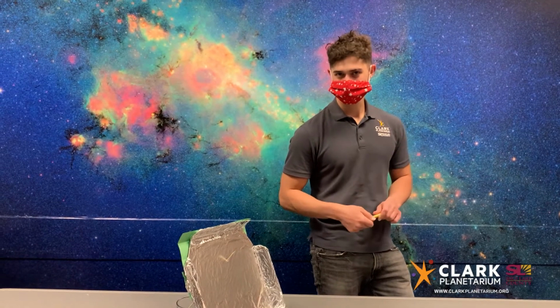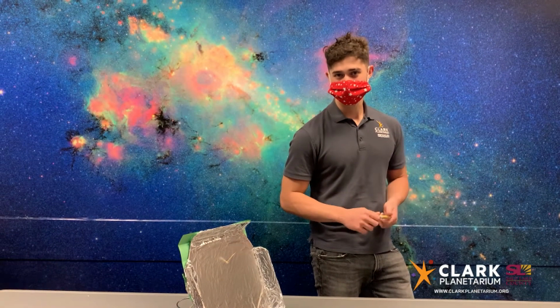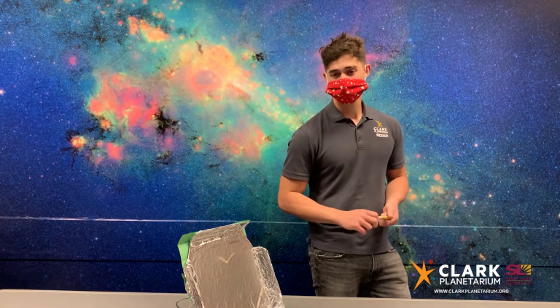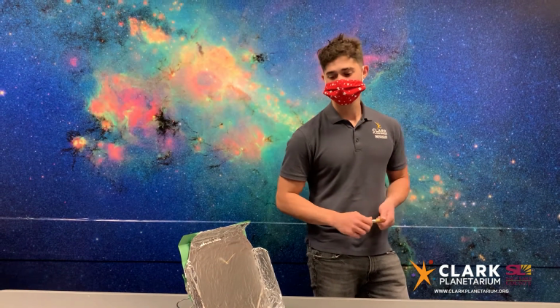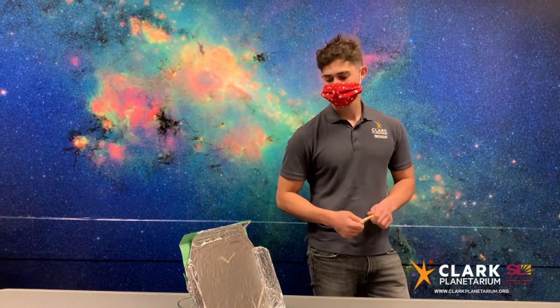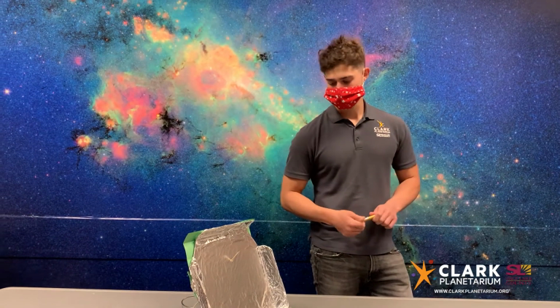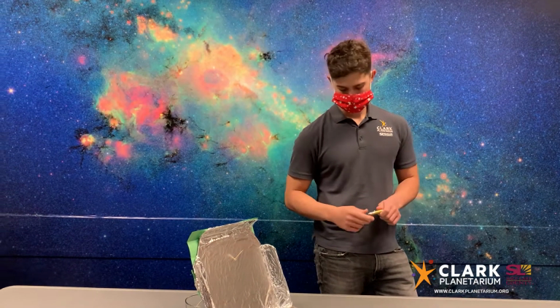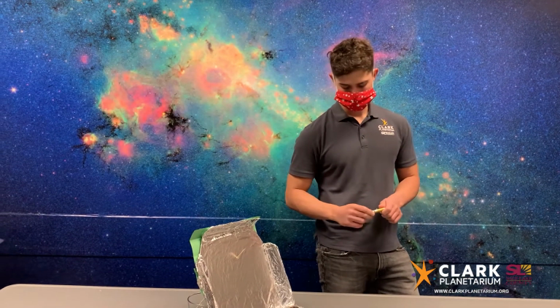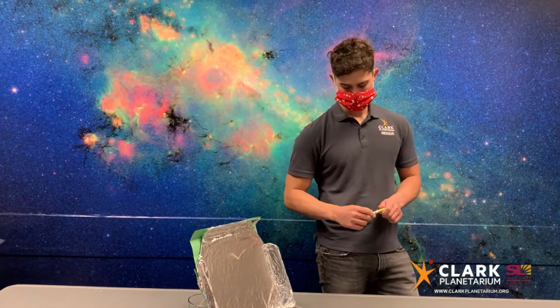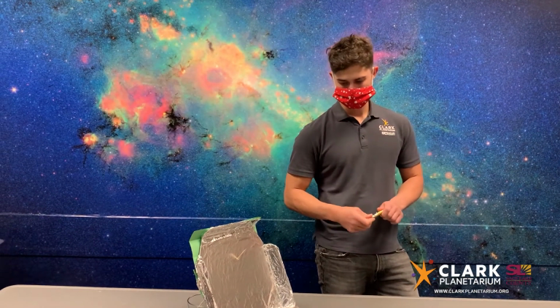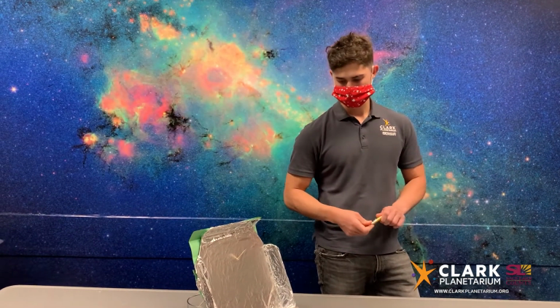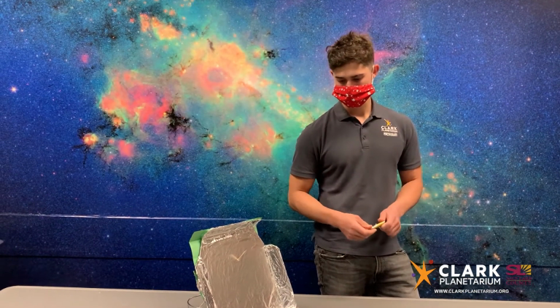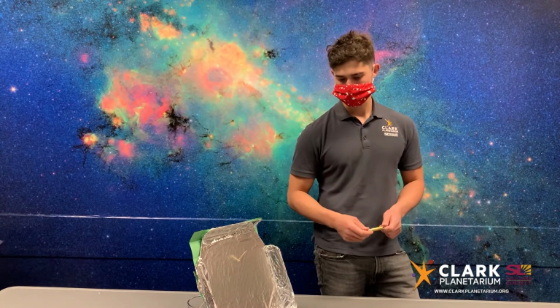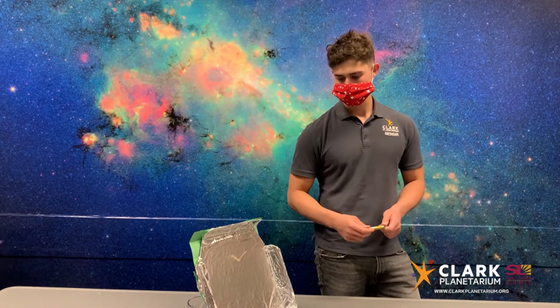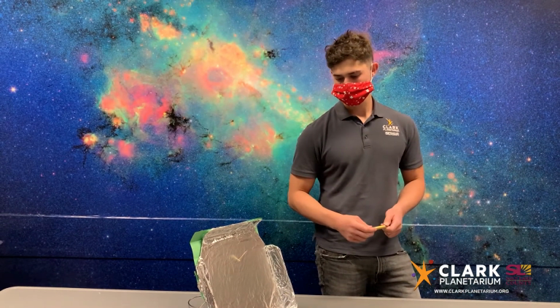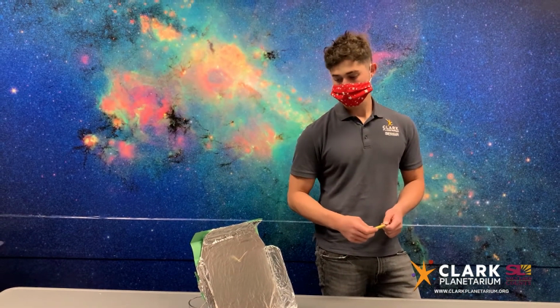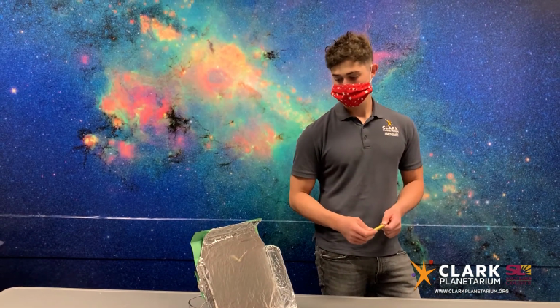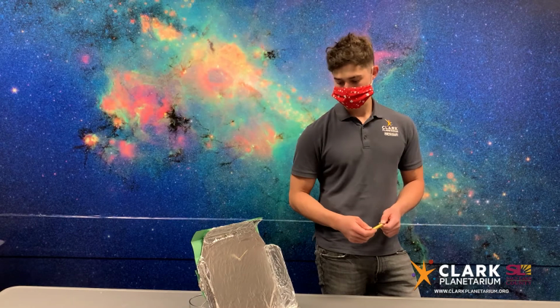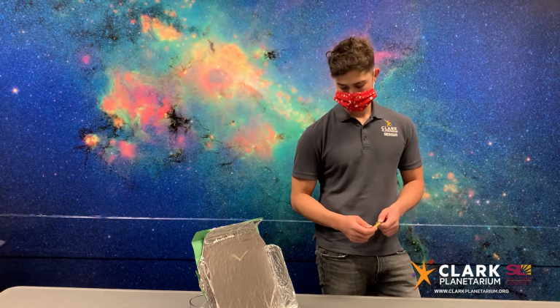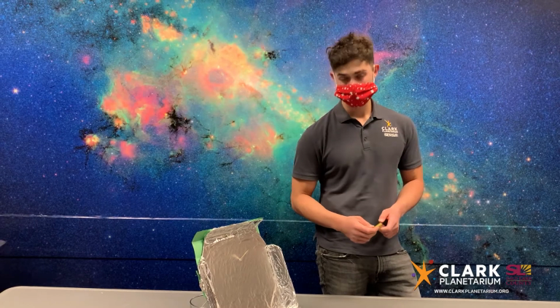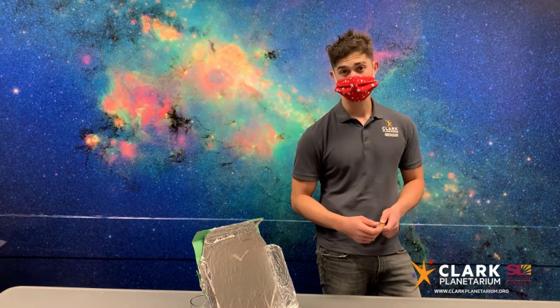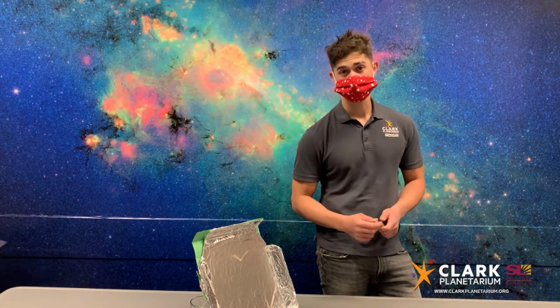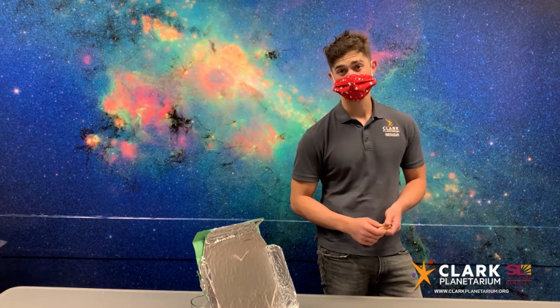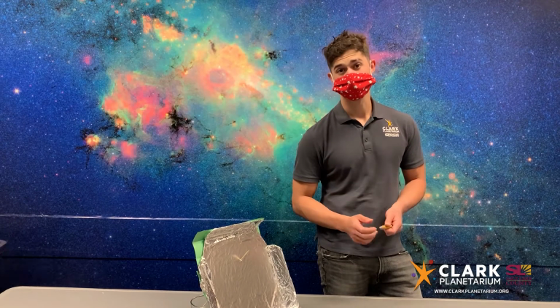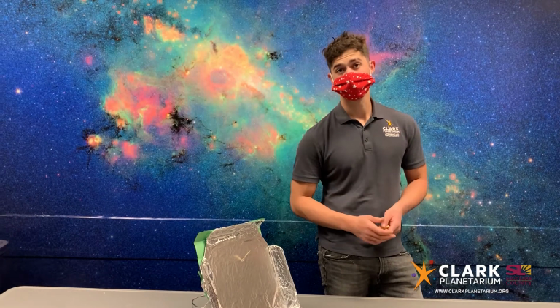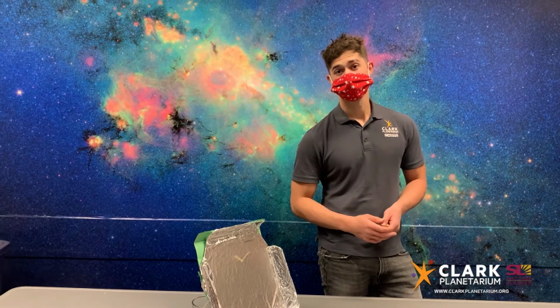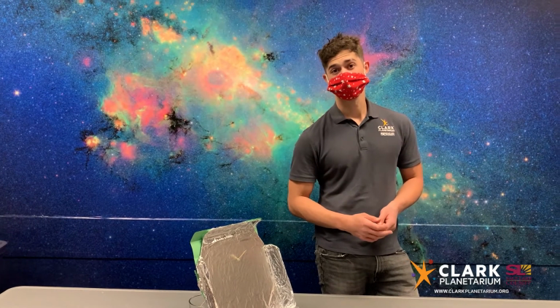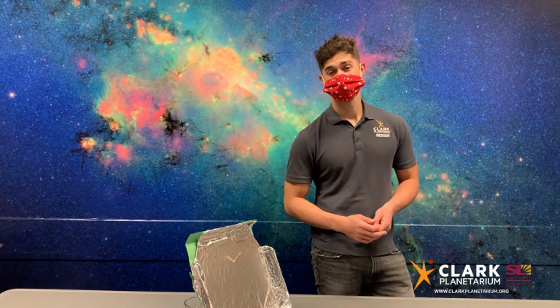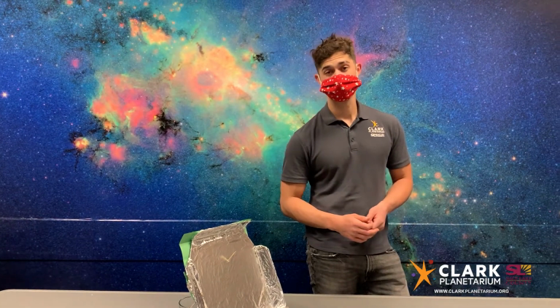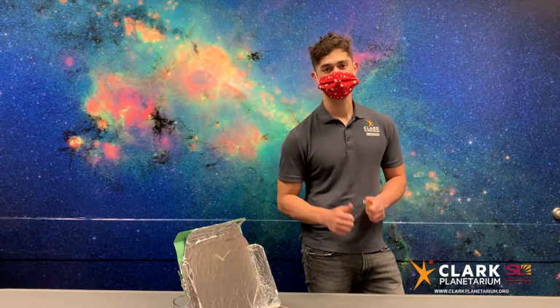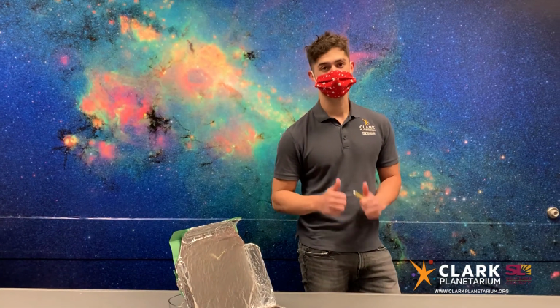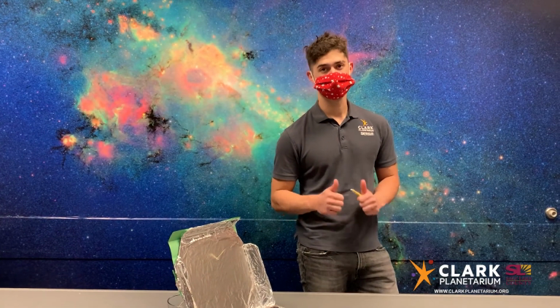Also, you need to be extremely careful when cutting your box so as not to cut yourself. If you're struggling or have any issues with that, please get a parent or guardian to help you with the cuts.